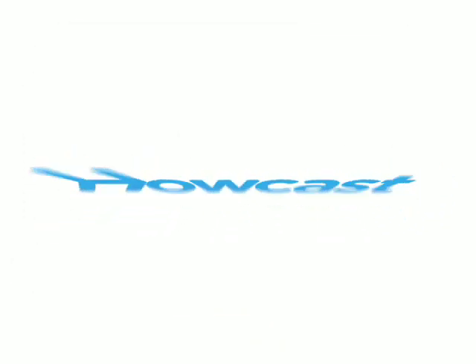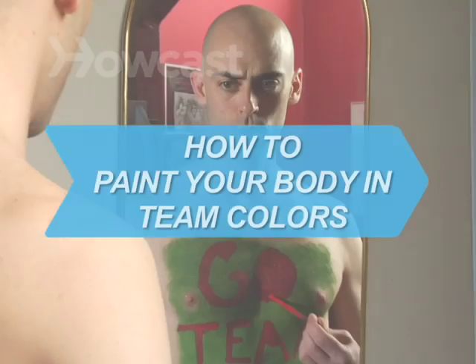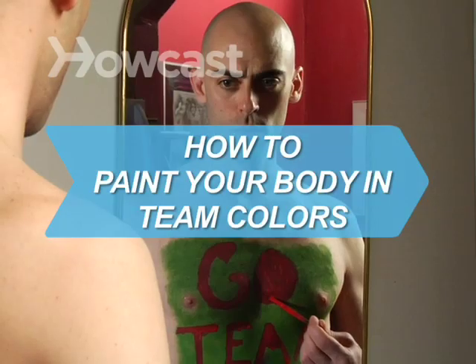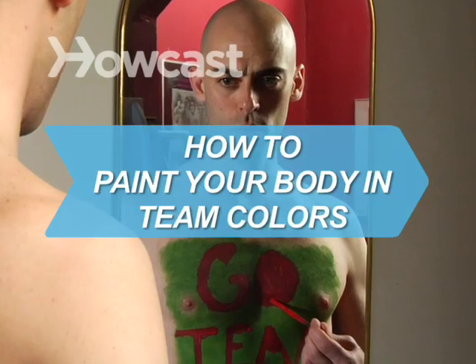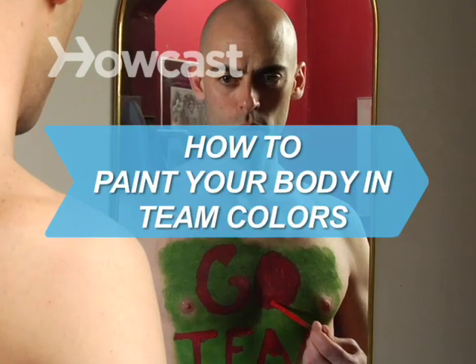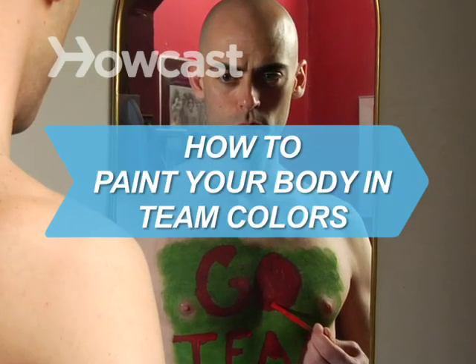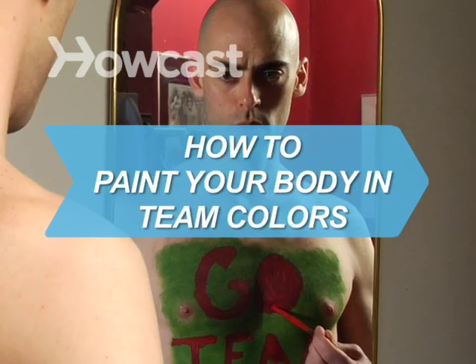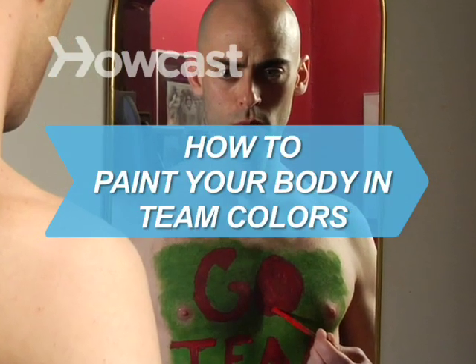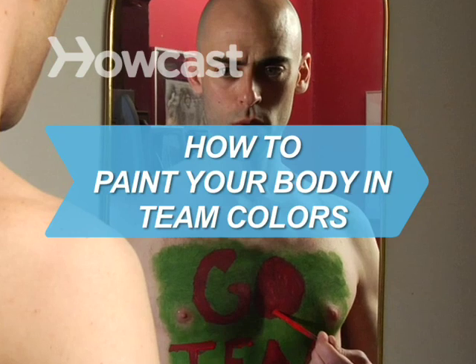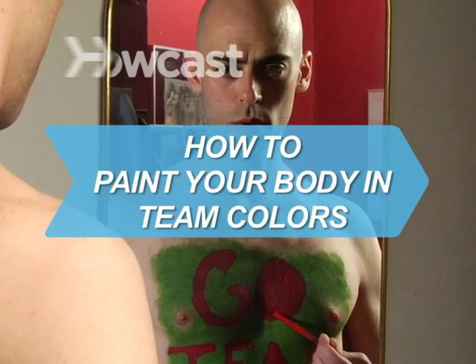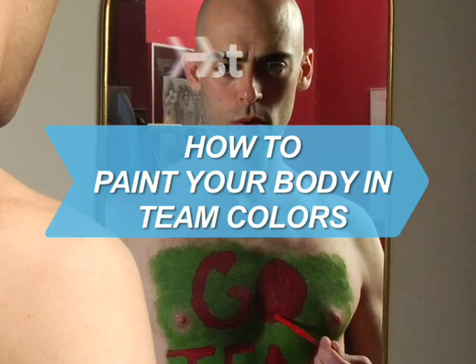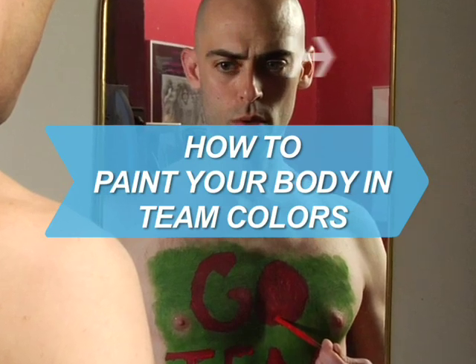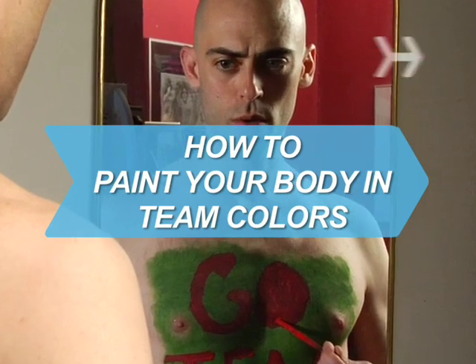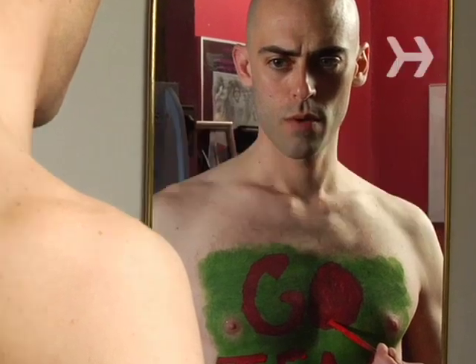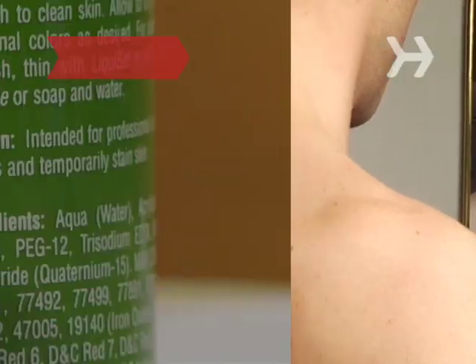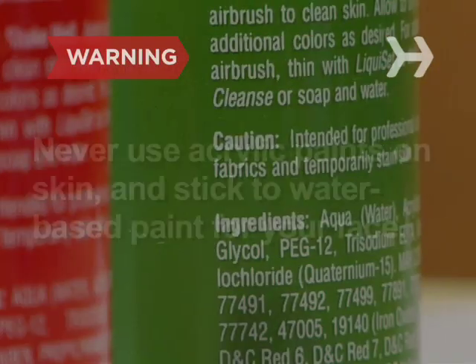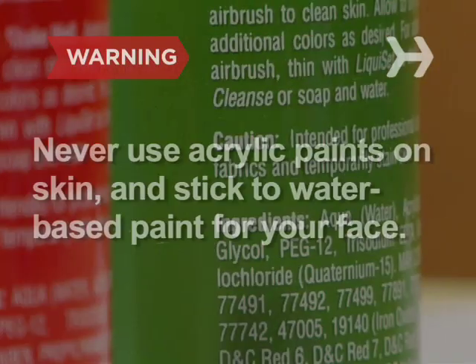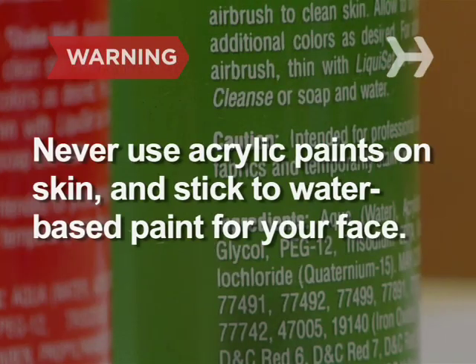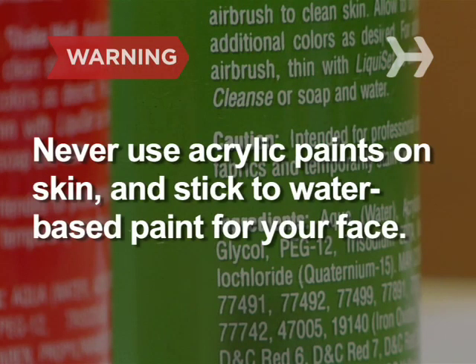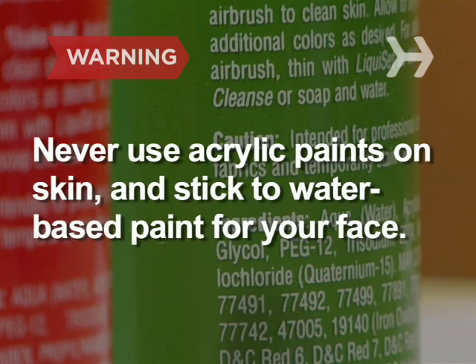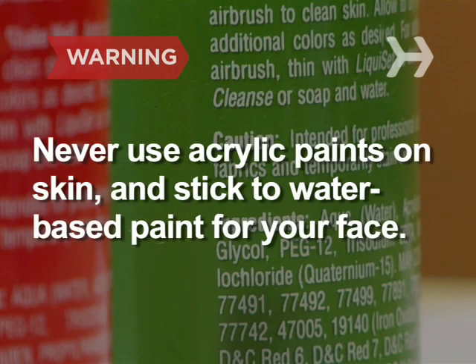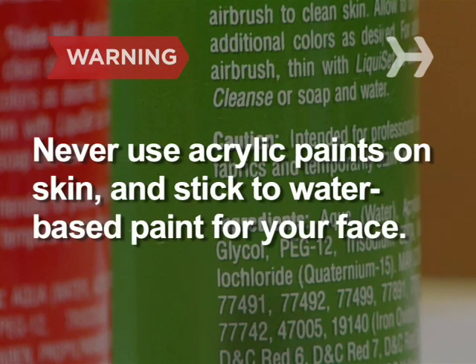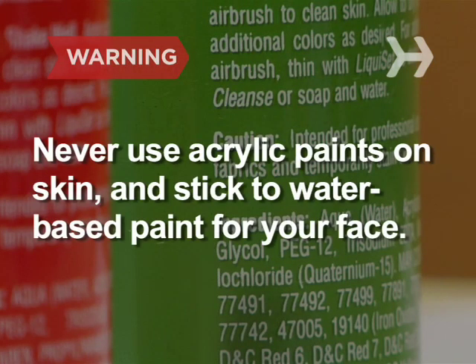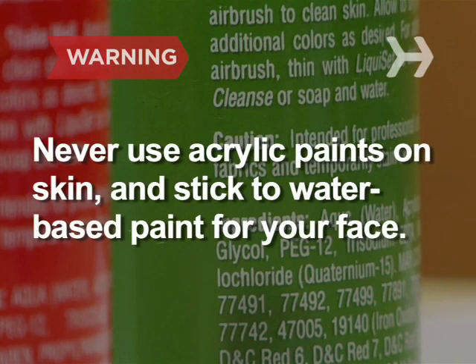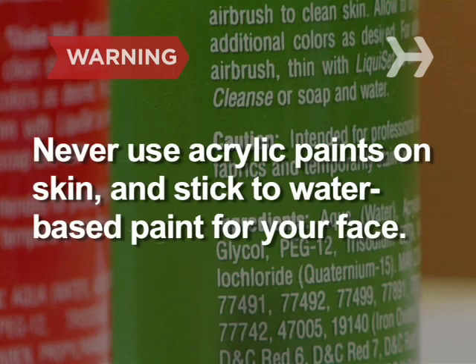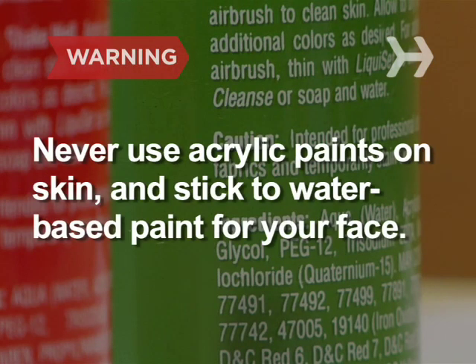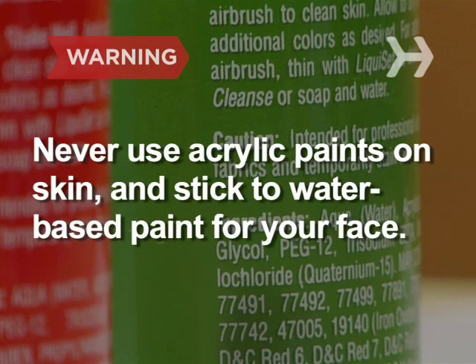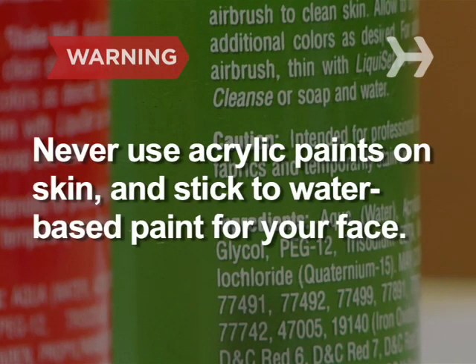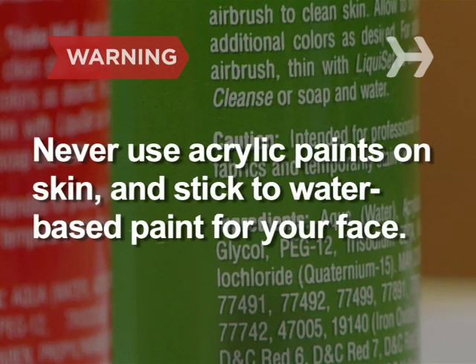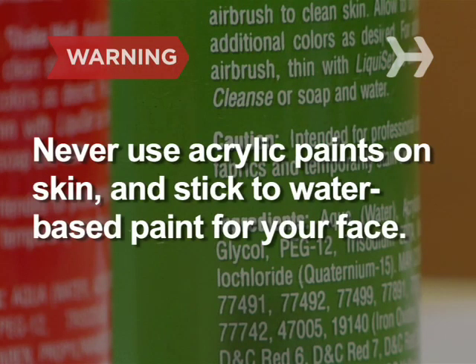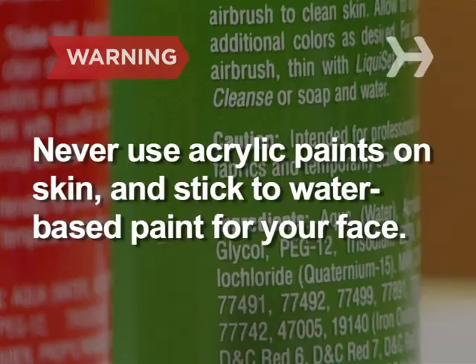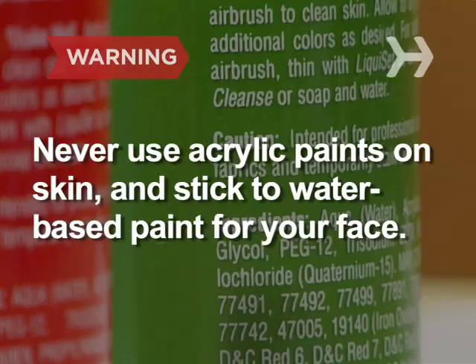How to Paint Your Body in Your Team's Colors. Never use acrylic craft paints on skin, and stick to water-based paint for your face.